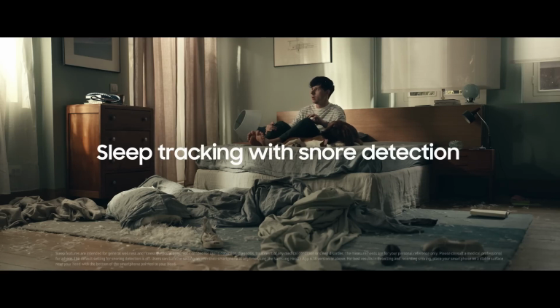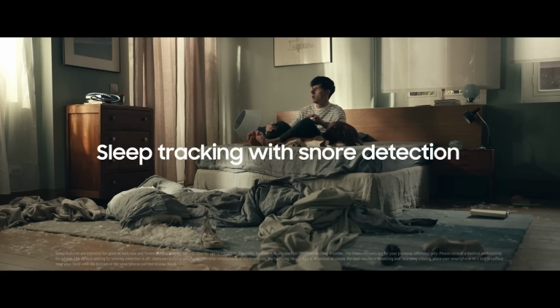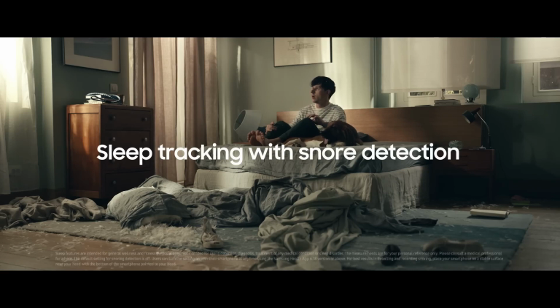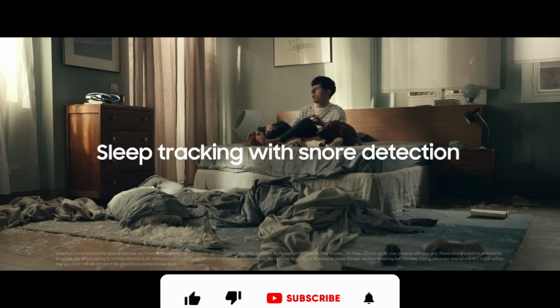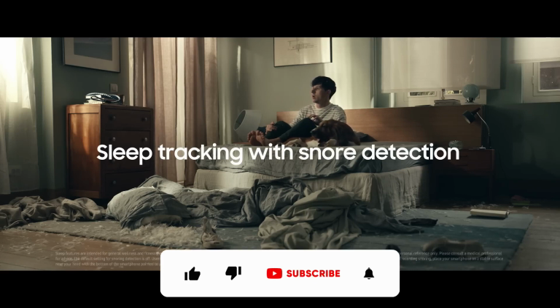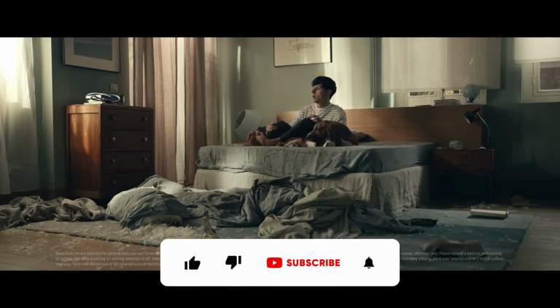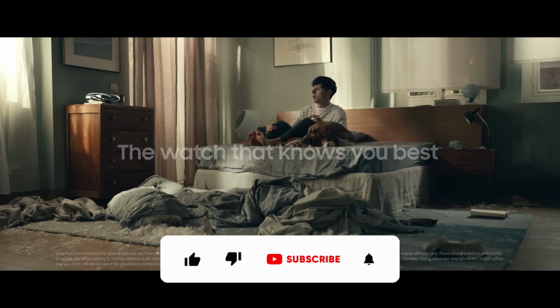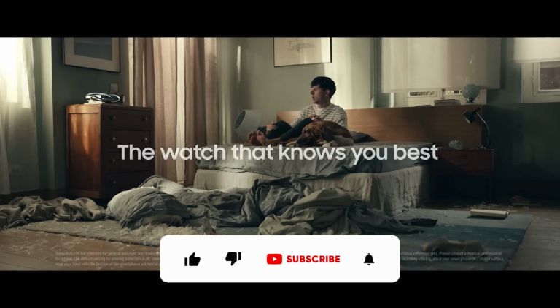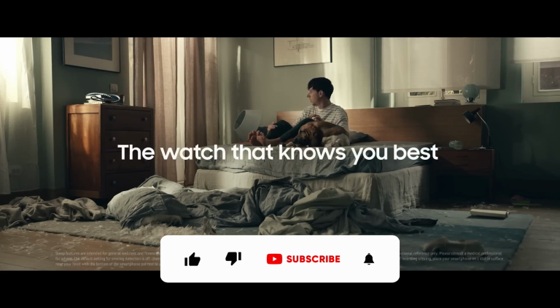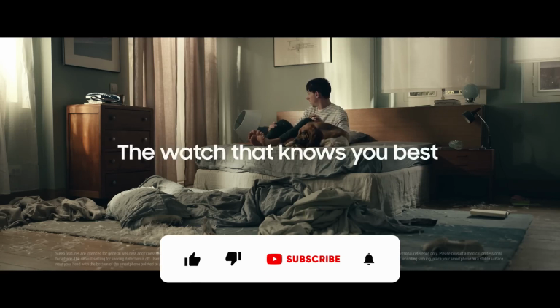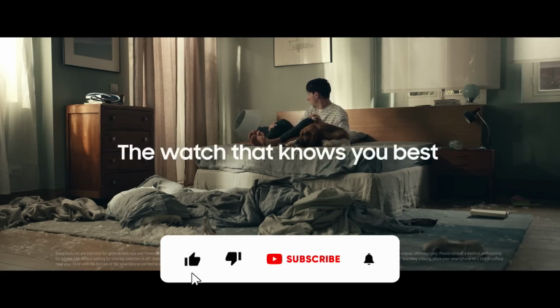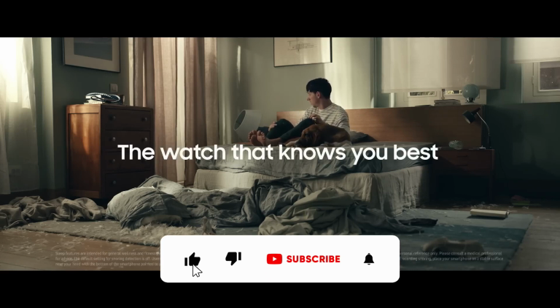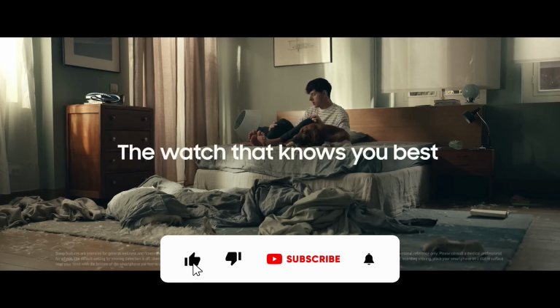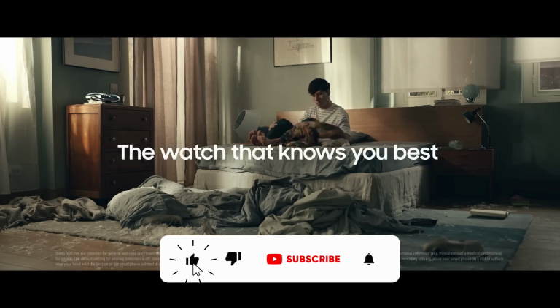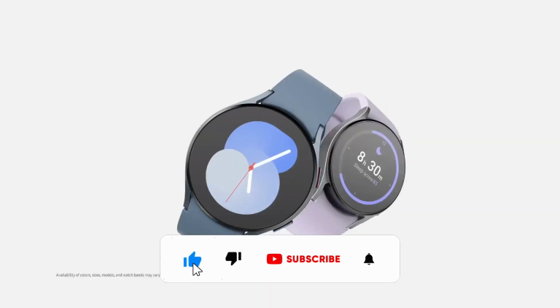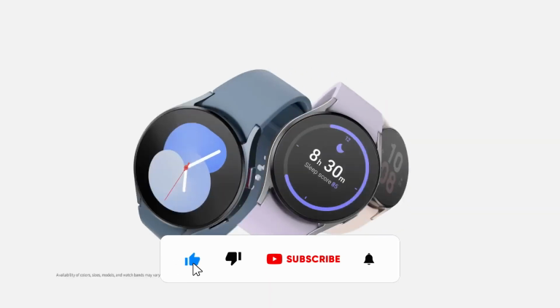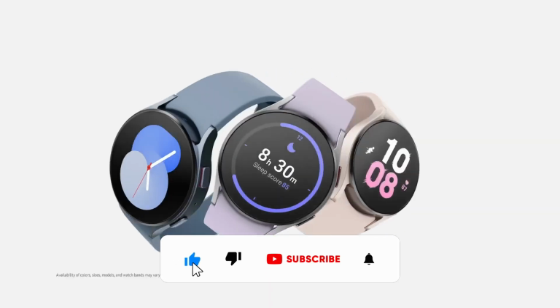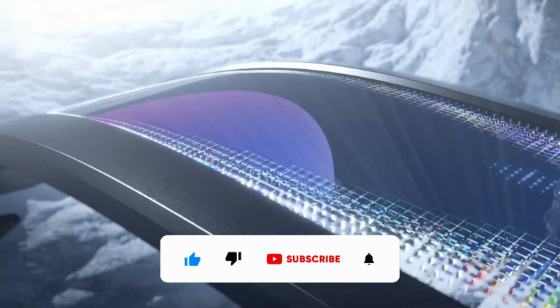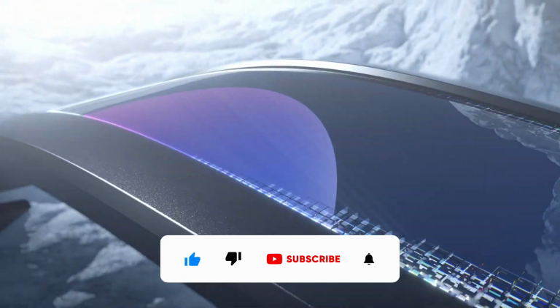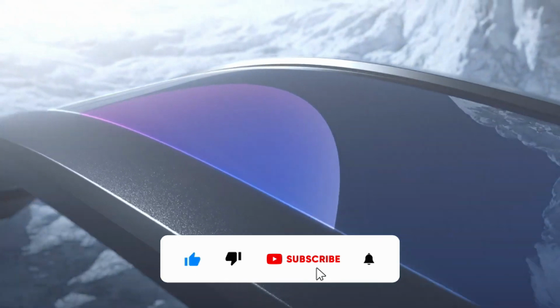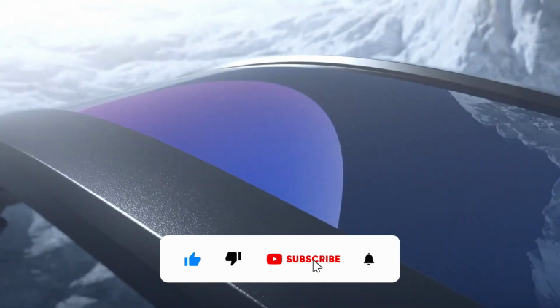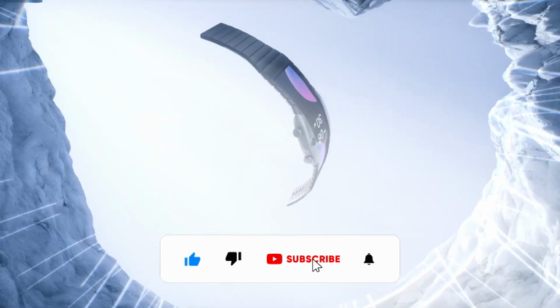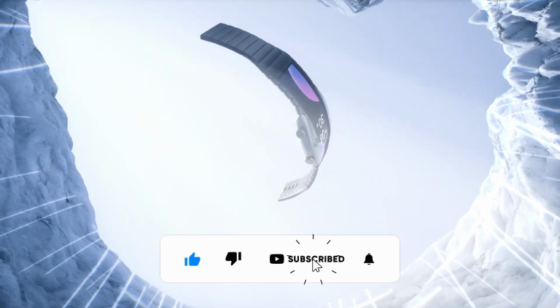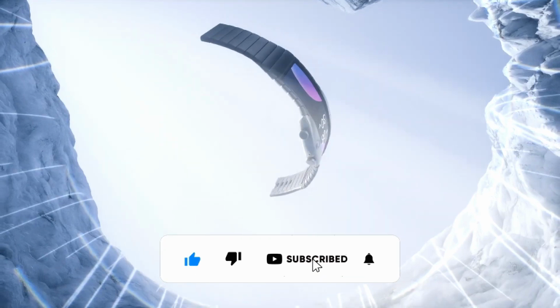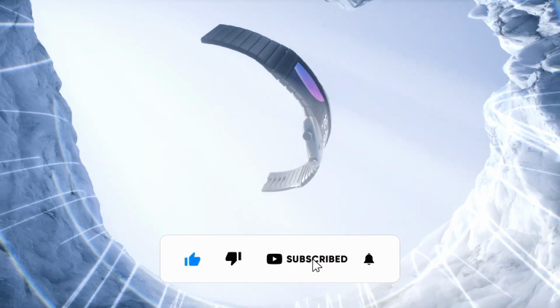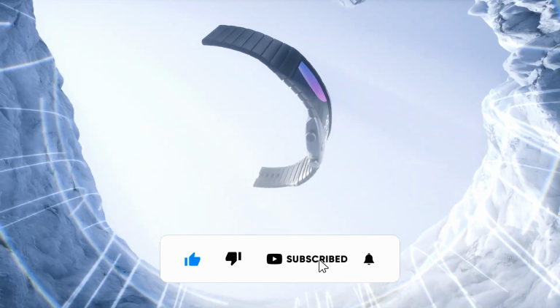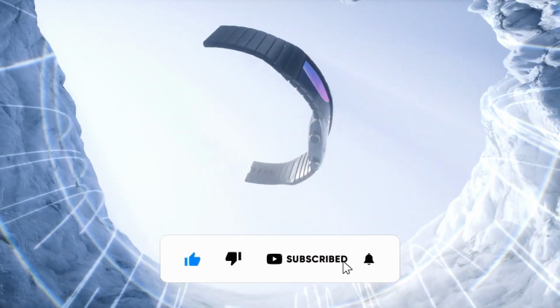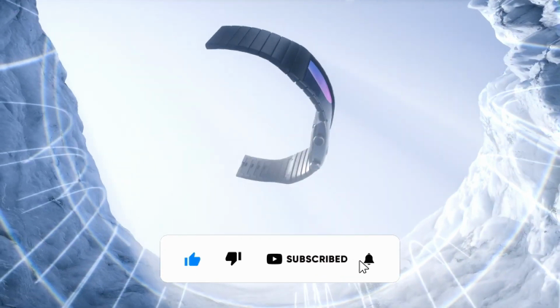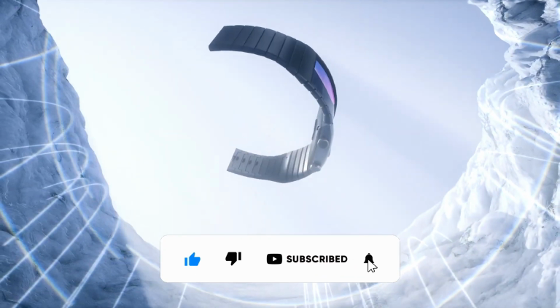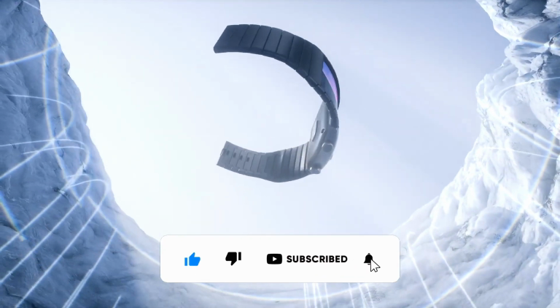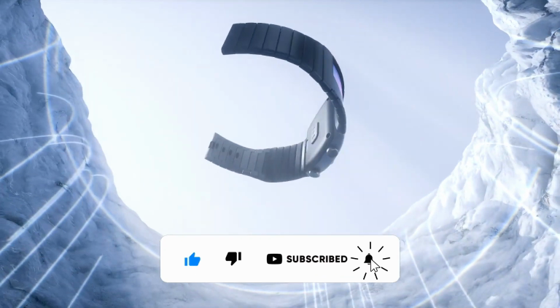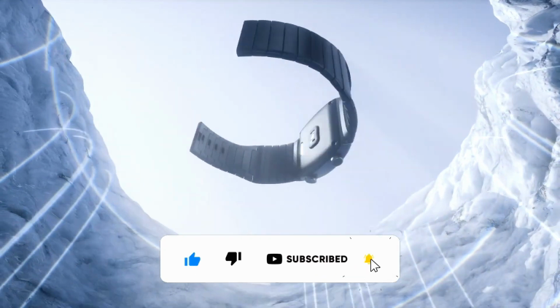Thanks for watching. Don't forget to hit the subscribe button and the notifications bell so that we can keep you updated.